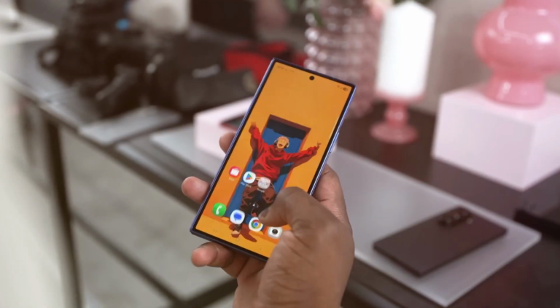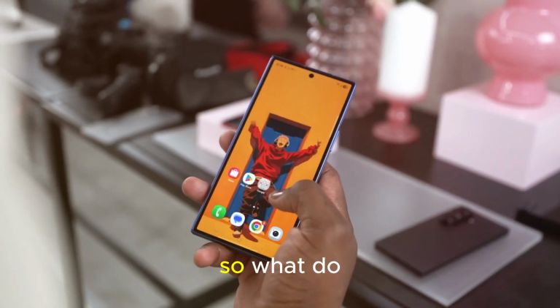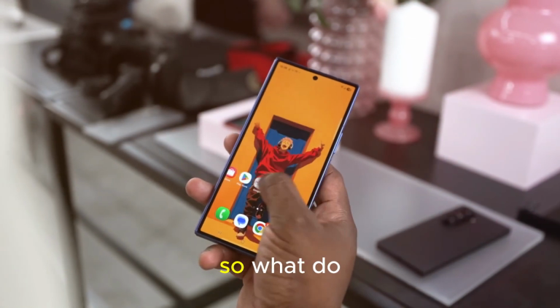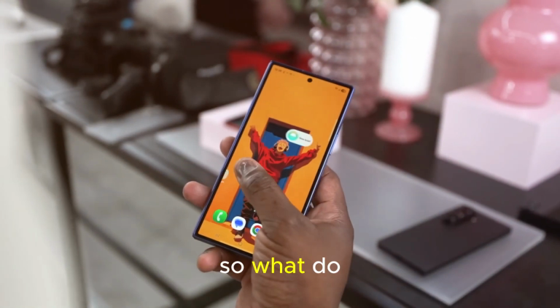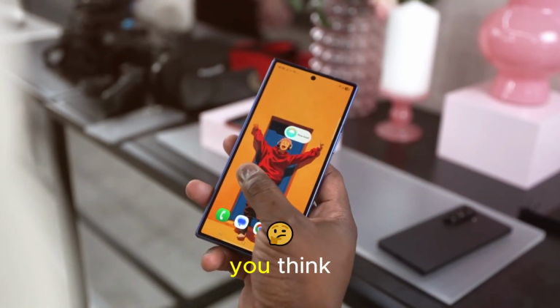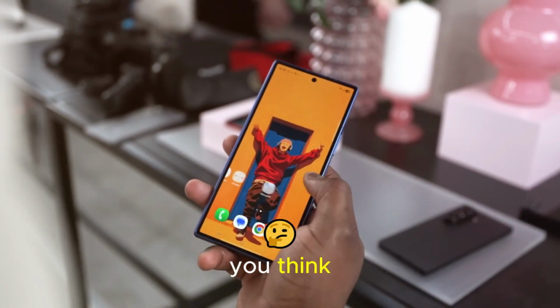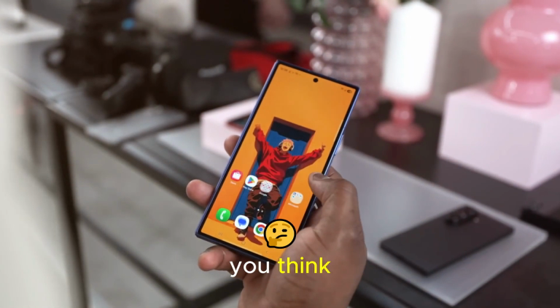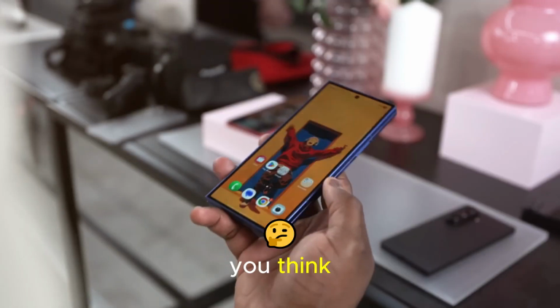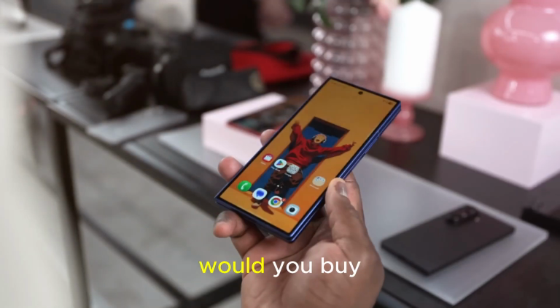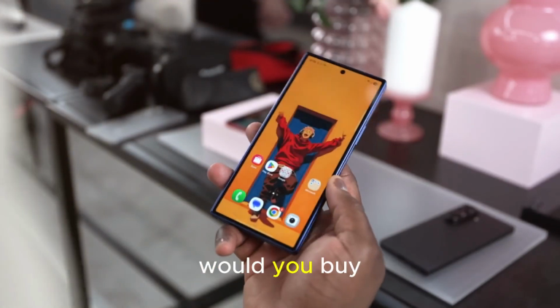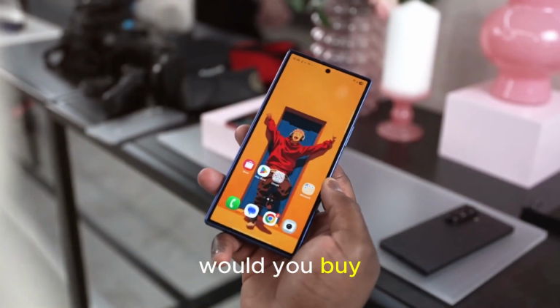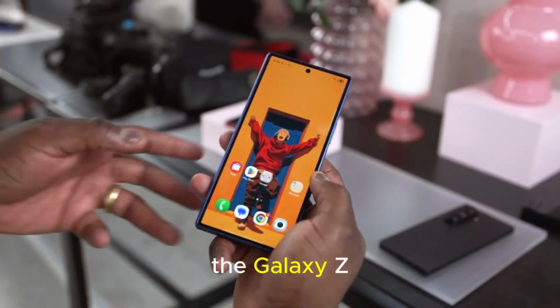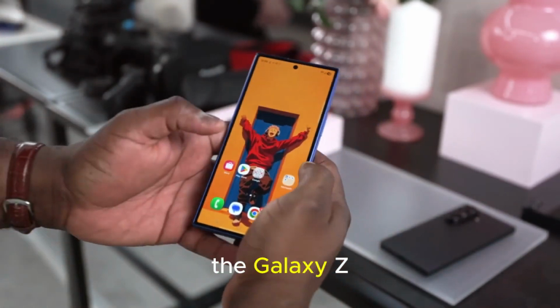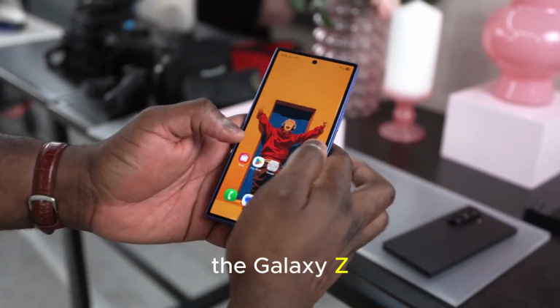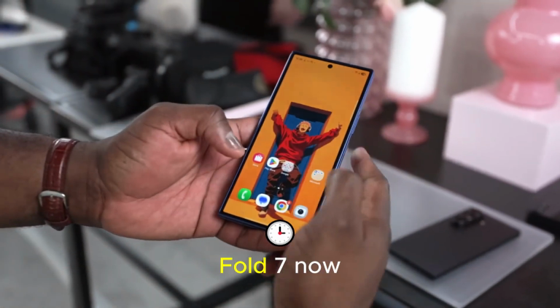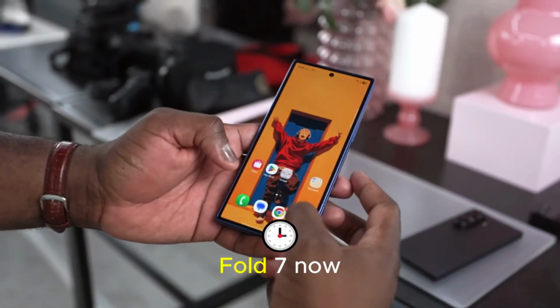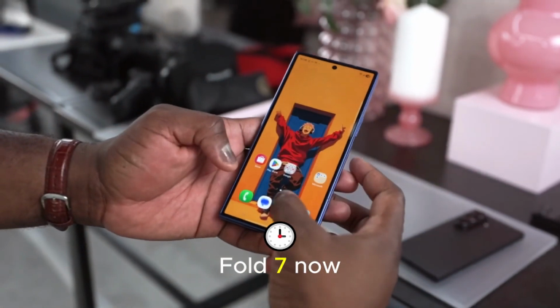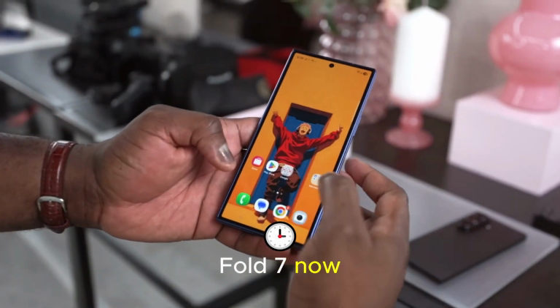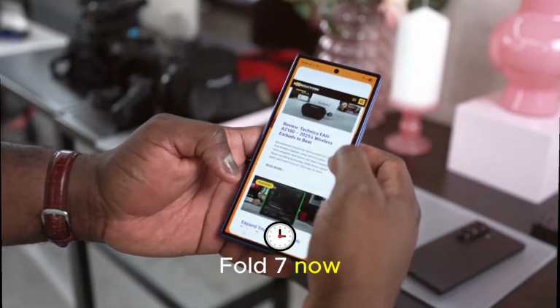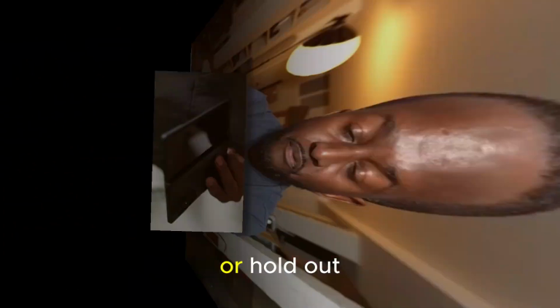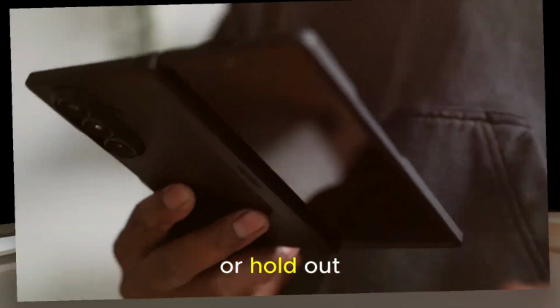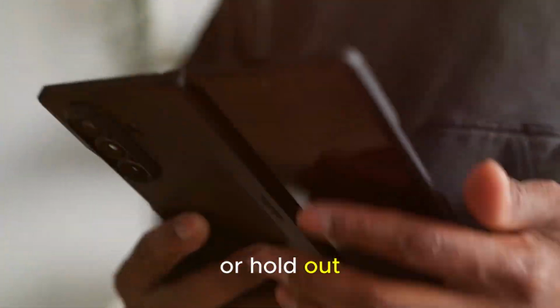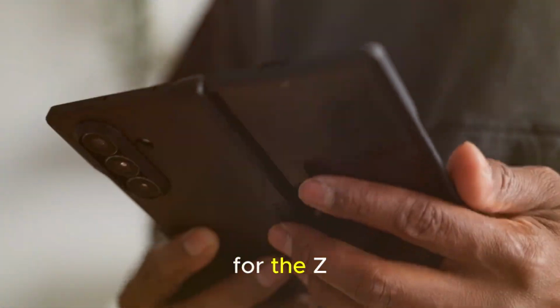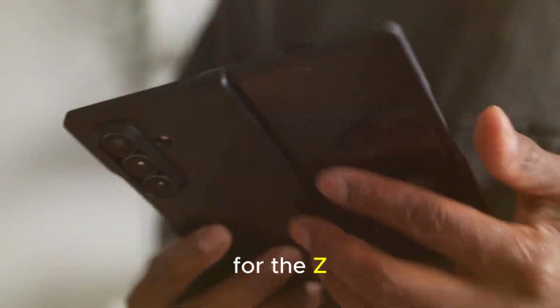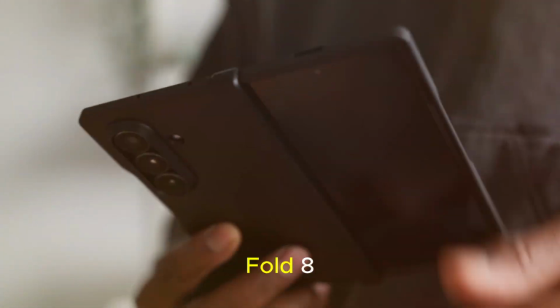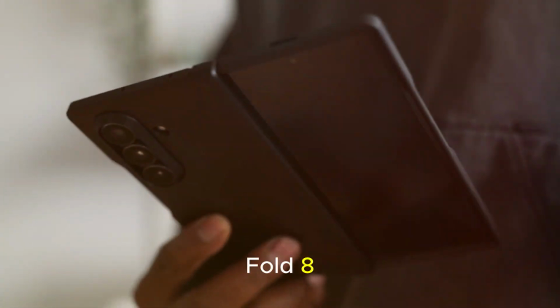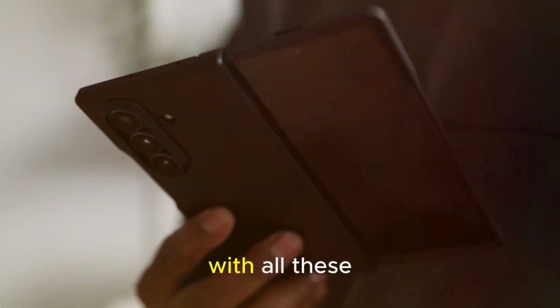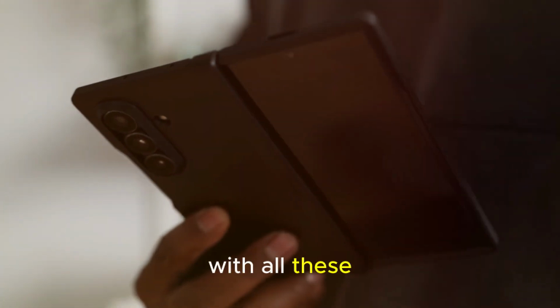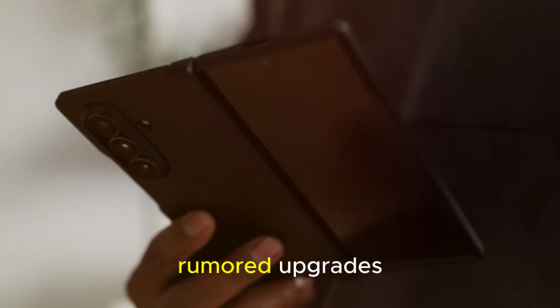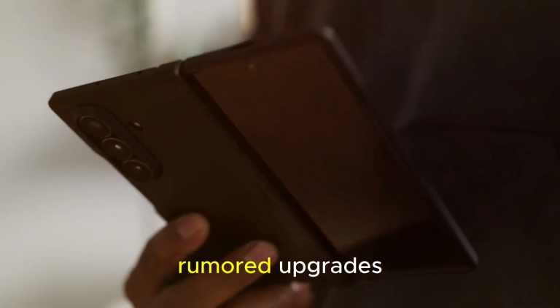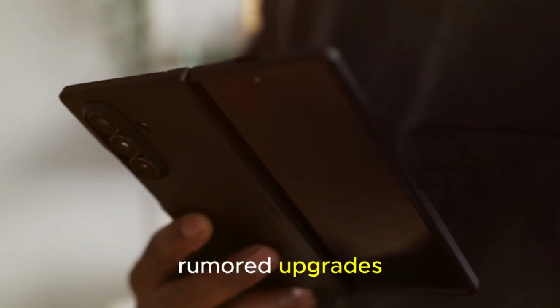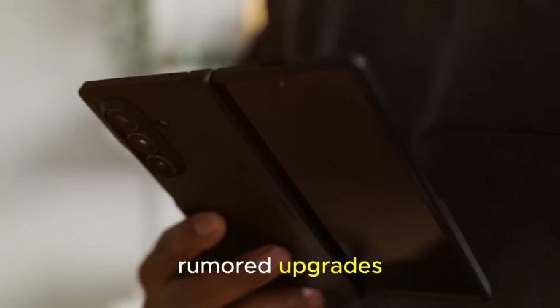So, what do you think? Would you buy the Galaxy Z Fold 7 now, or hold out for the Z Fold 8 with all these rumored upgrades?